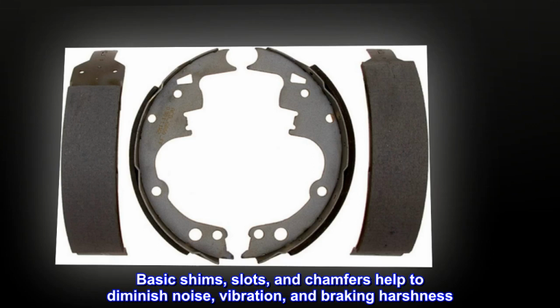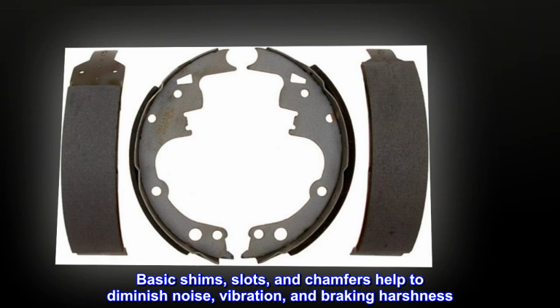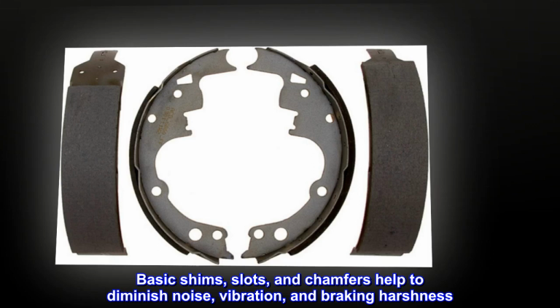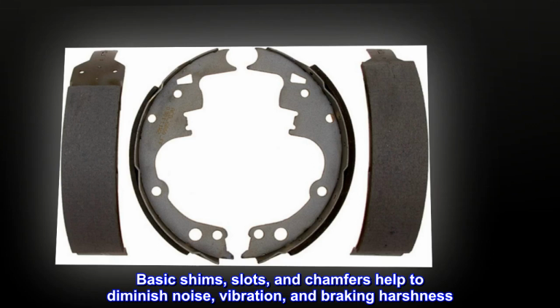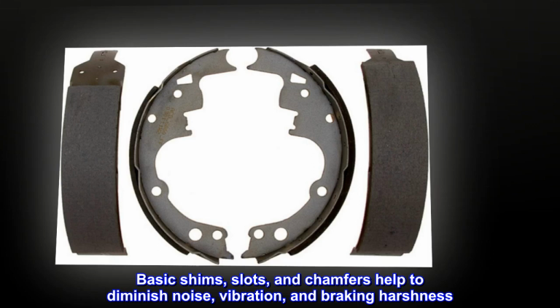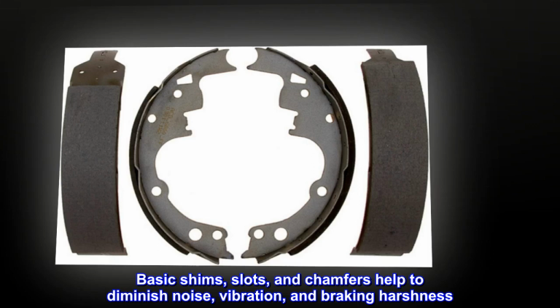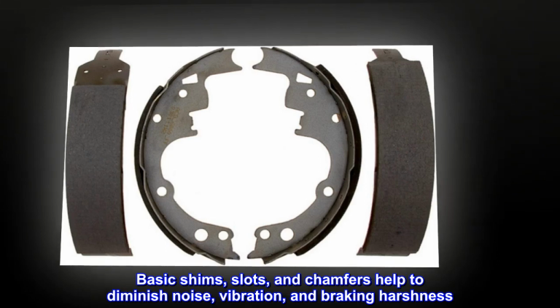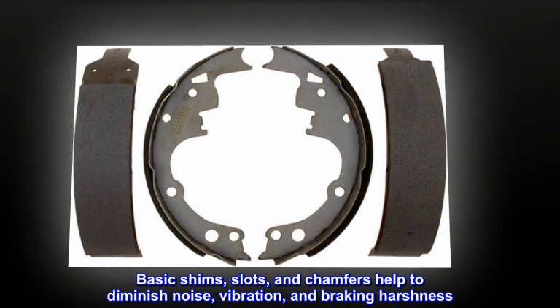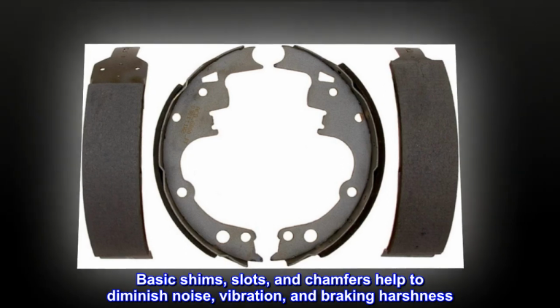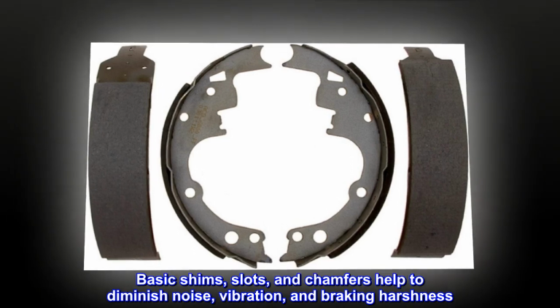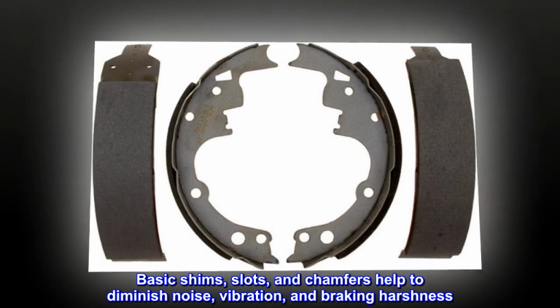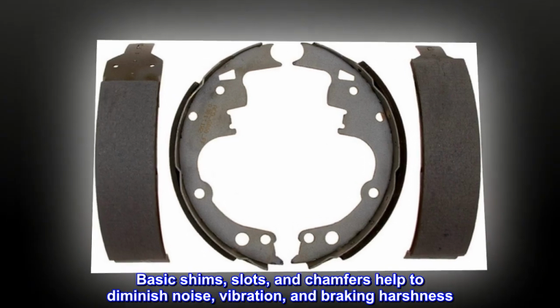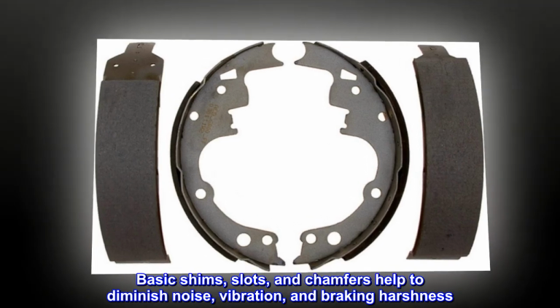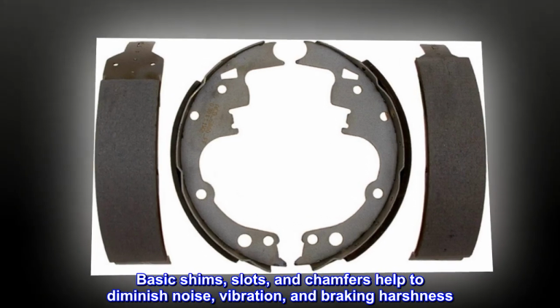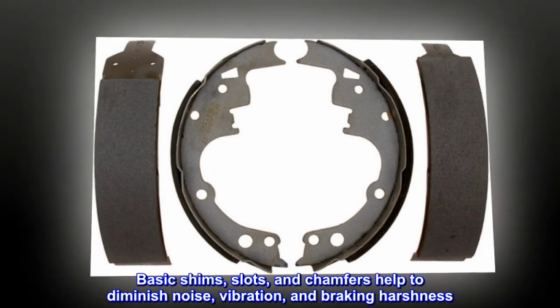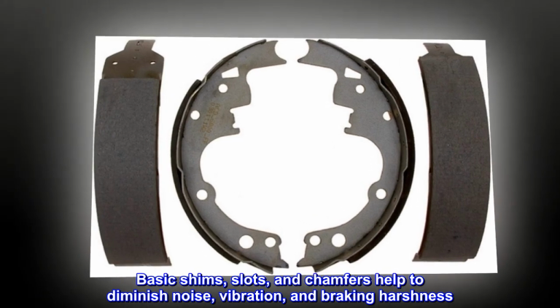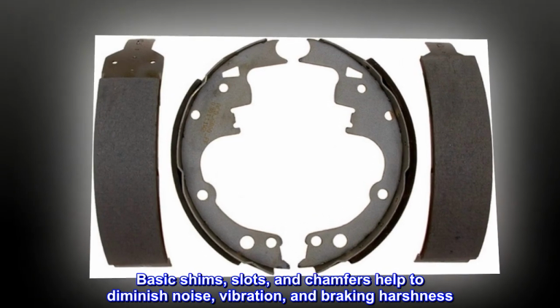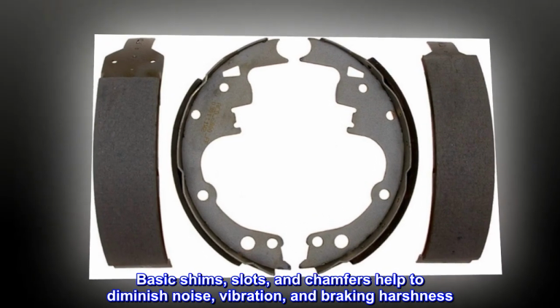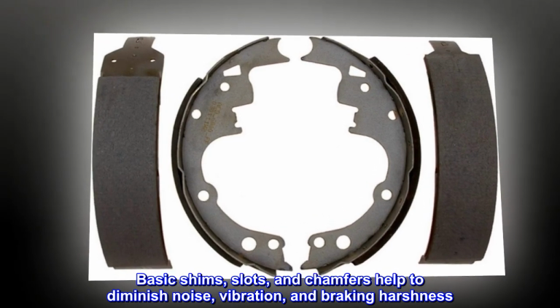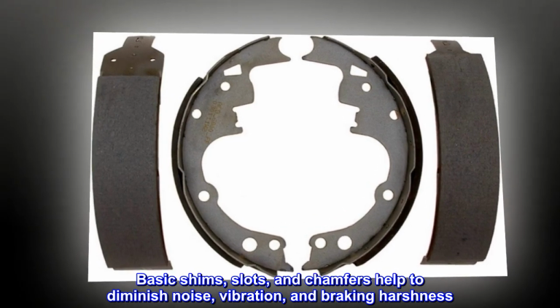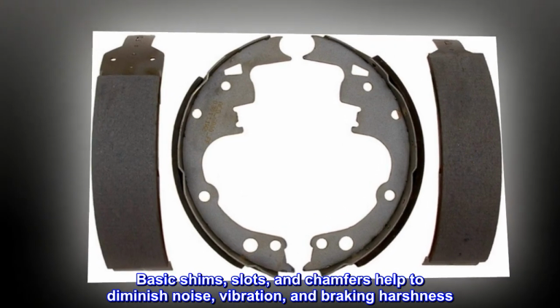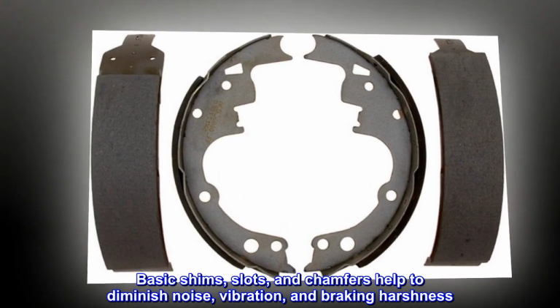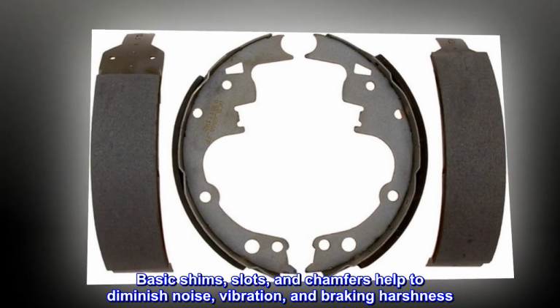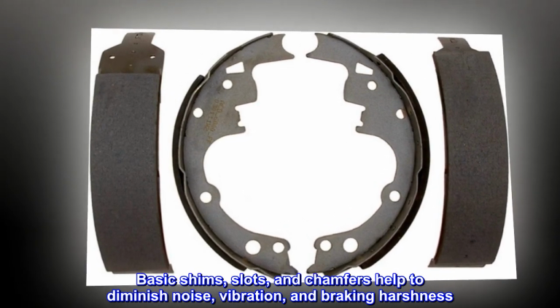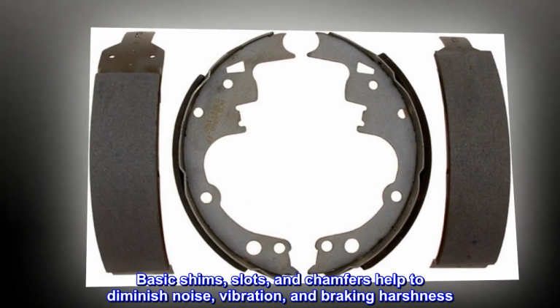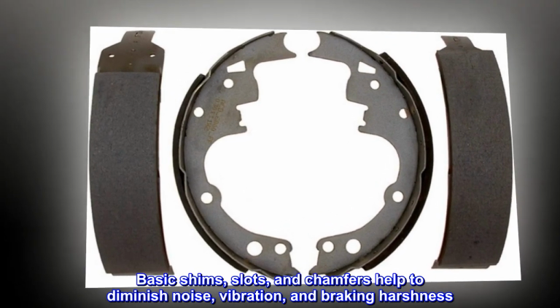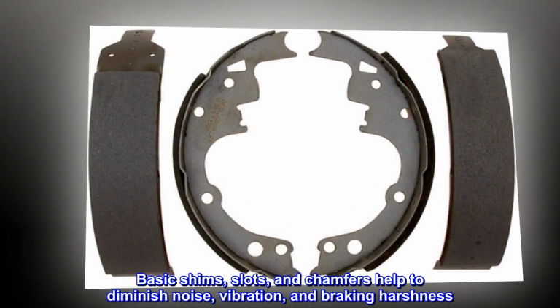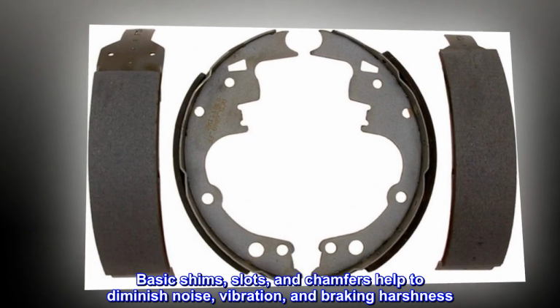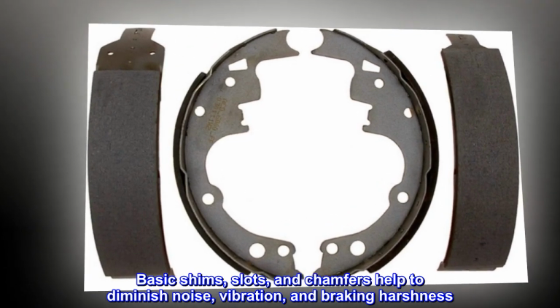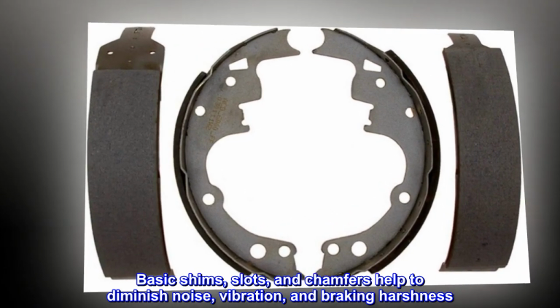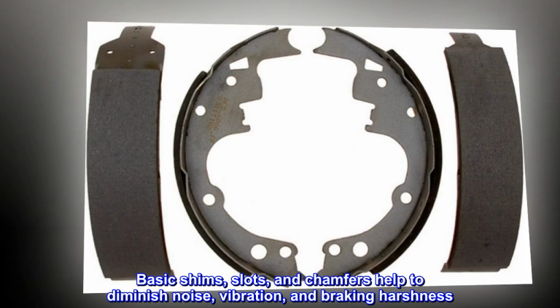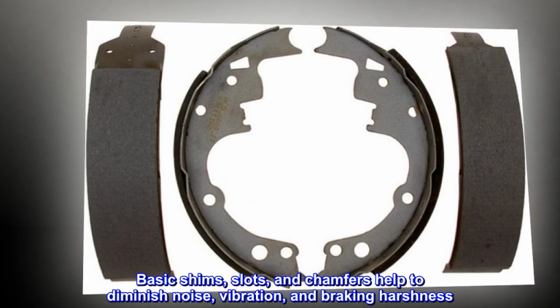Basic shims, slots, and chamfers help to diminish noise, vibration, and braking harshness.